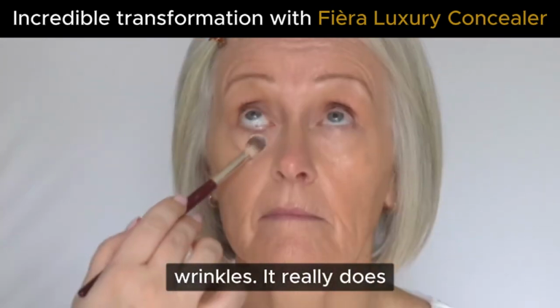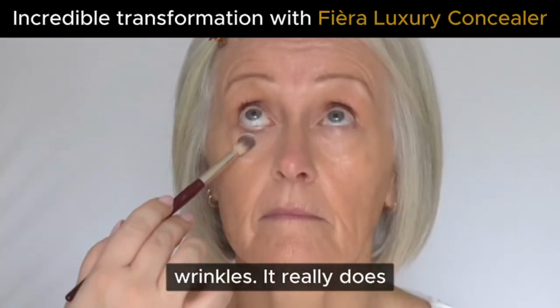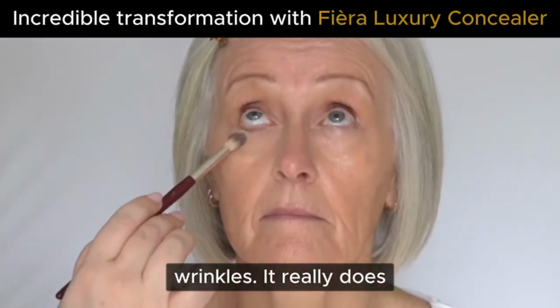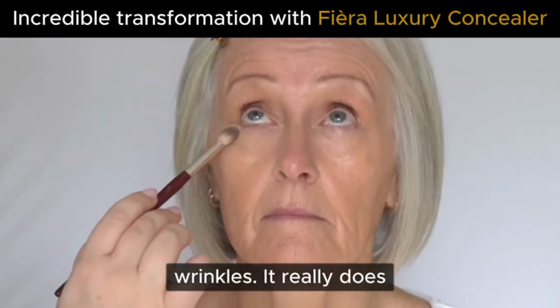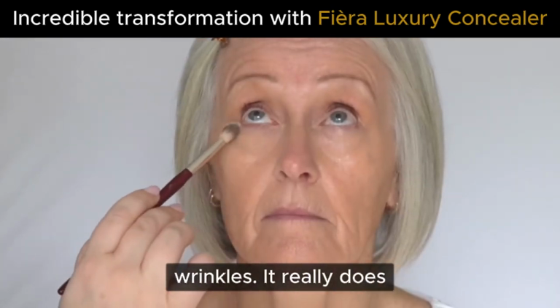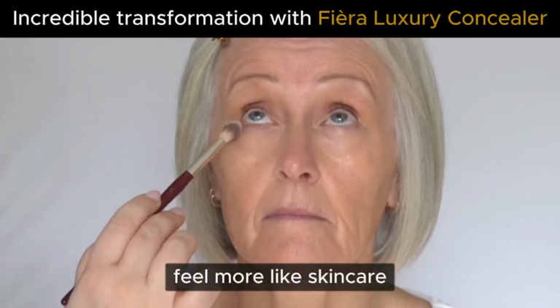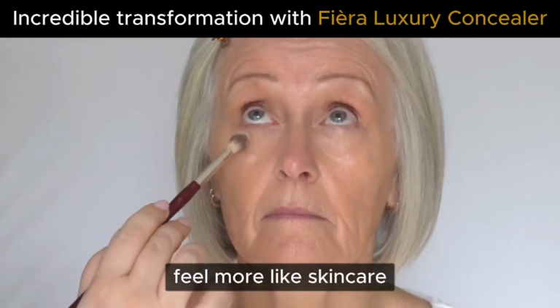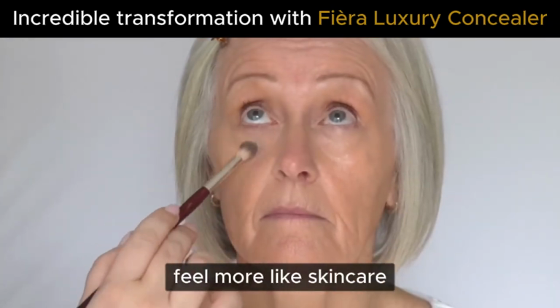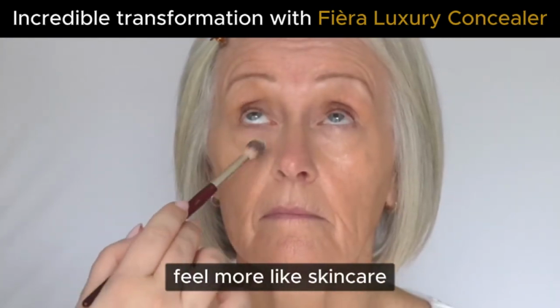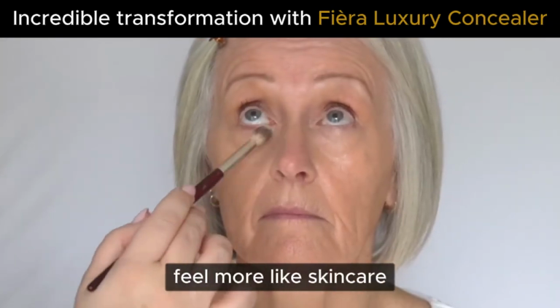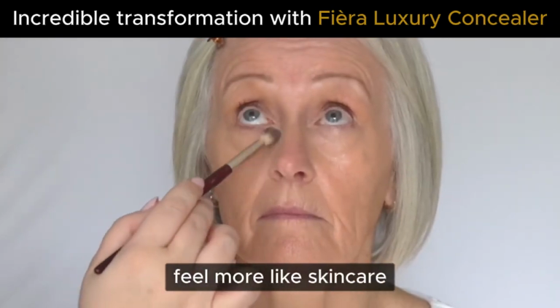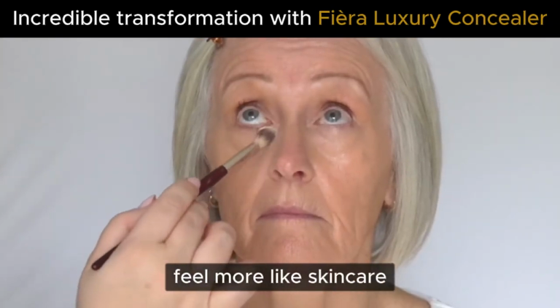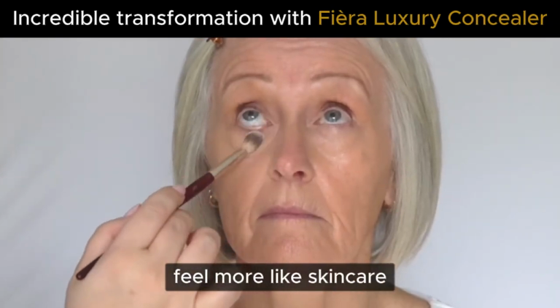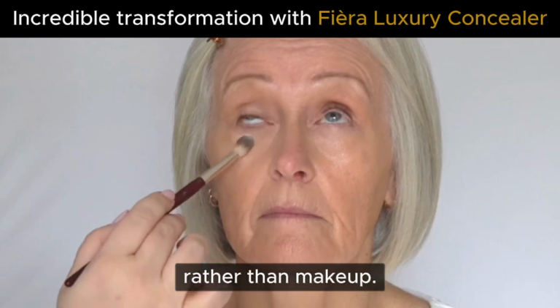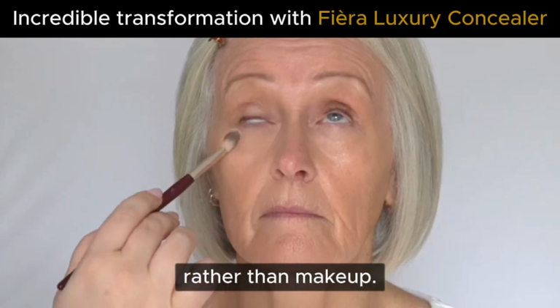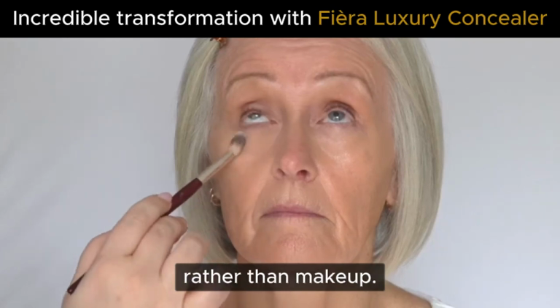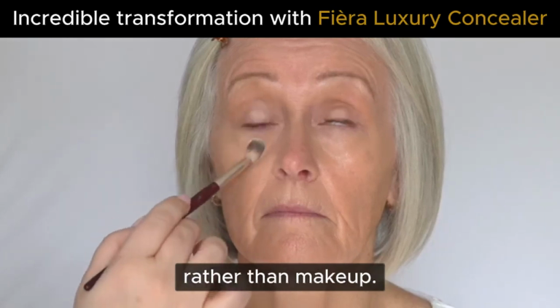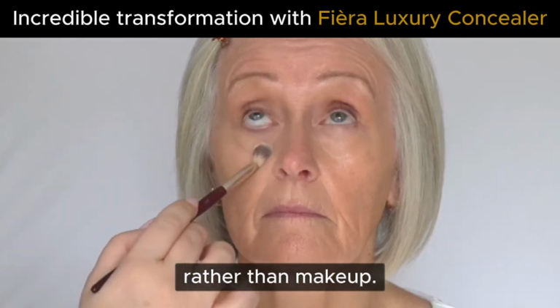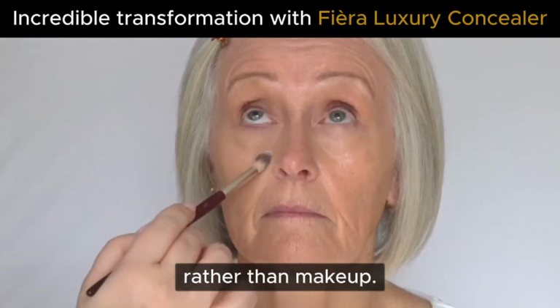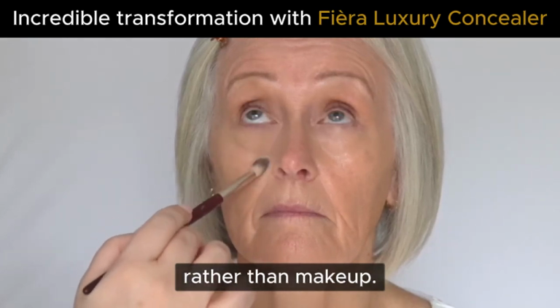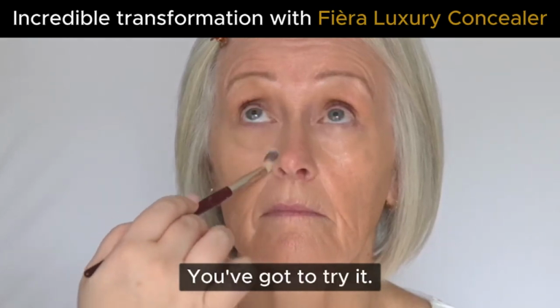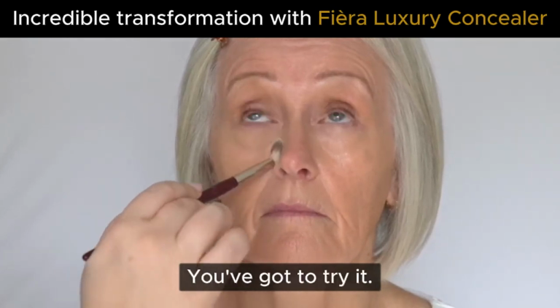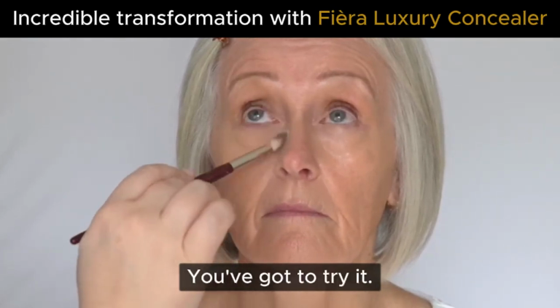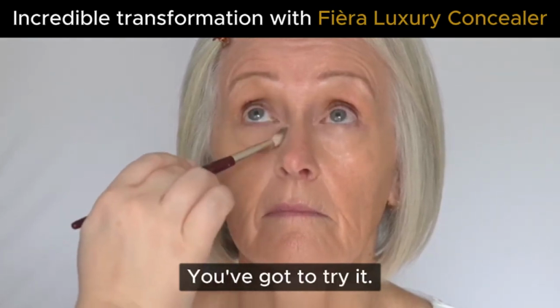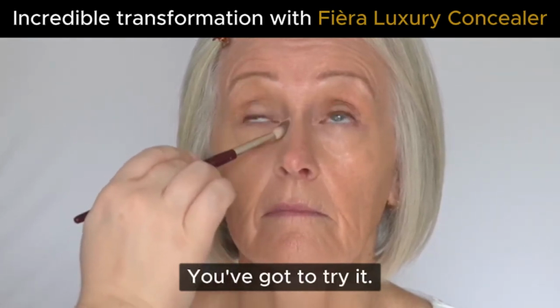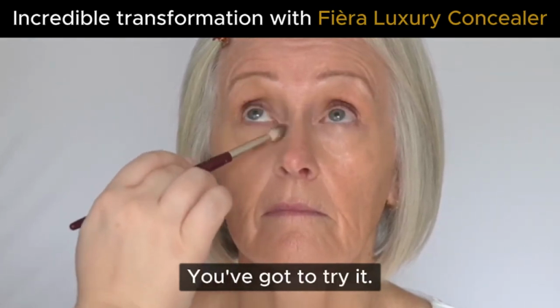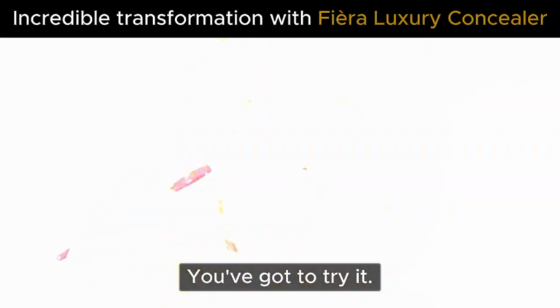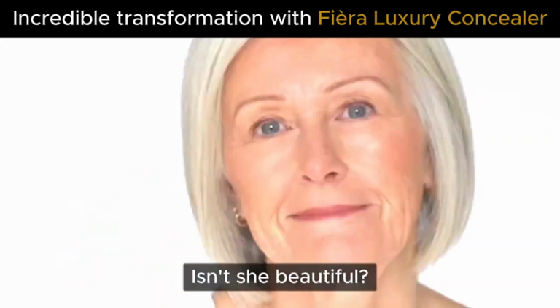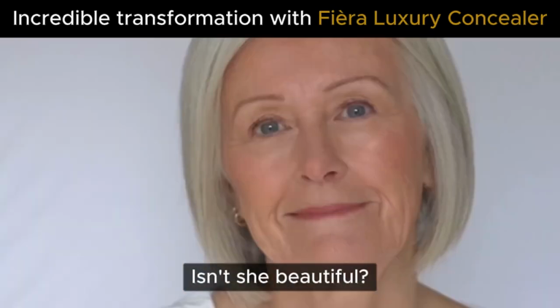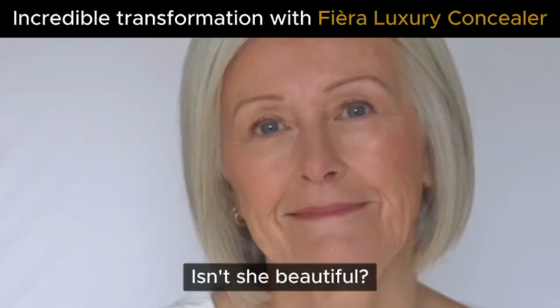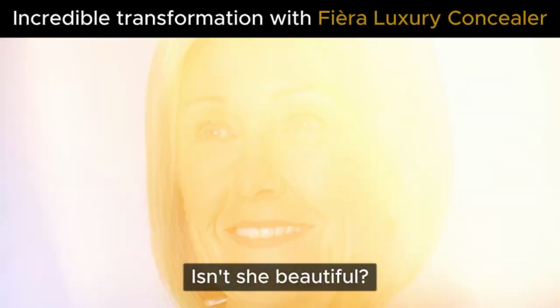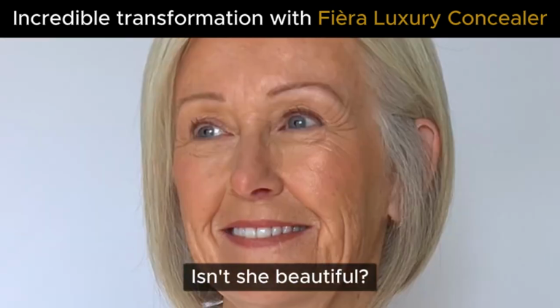It really does feel more like skincare rather than makeup. You've got to try it. Isn't she beautiful?